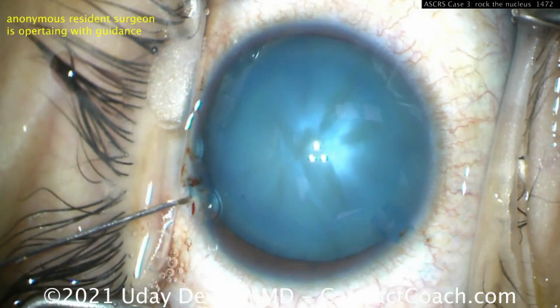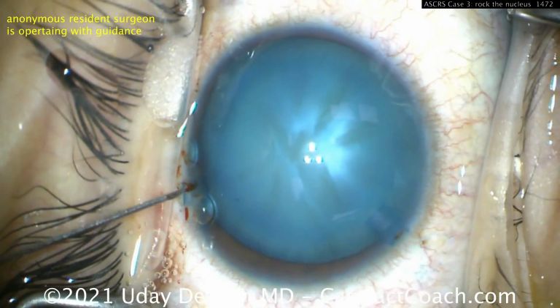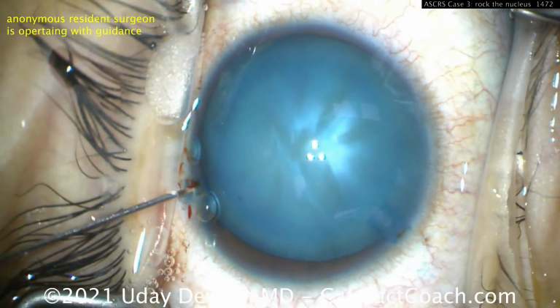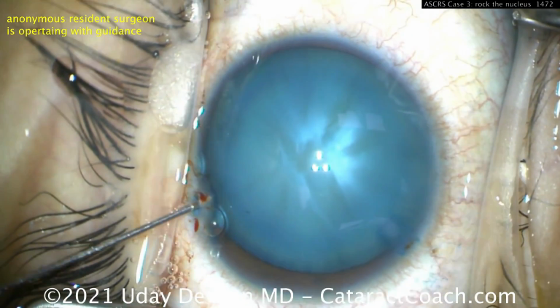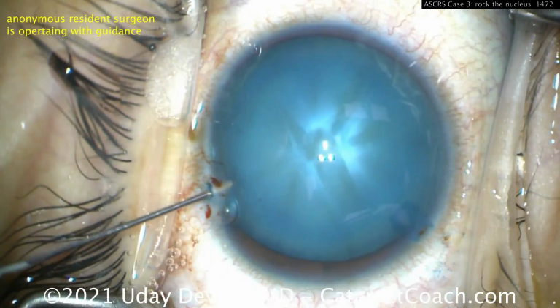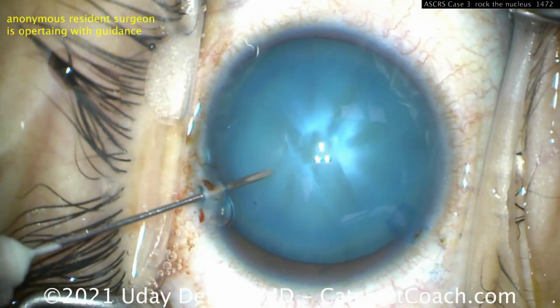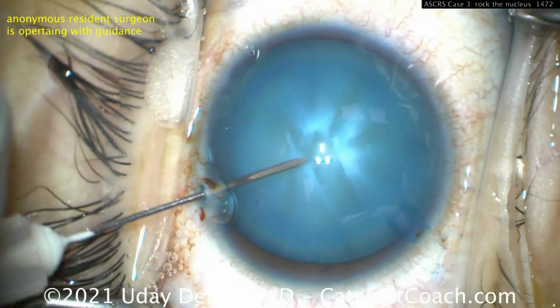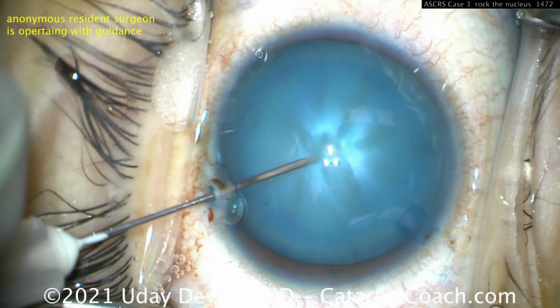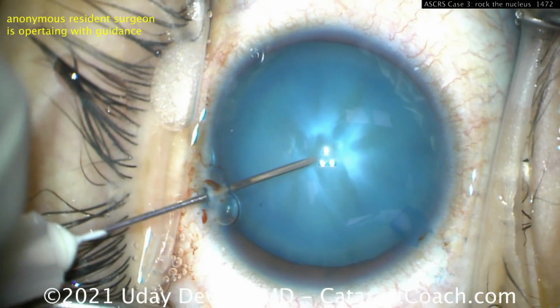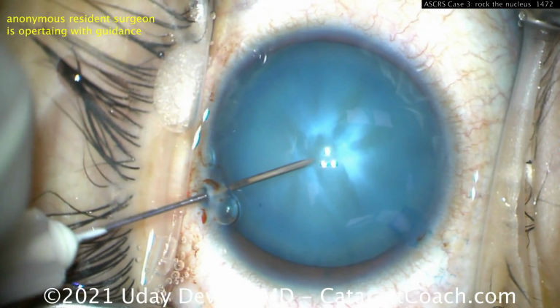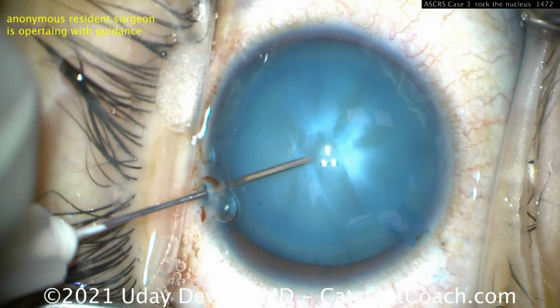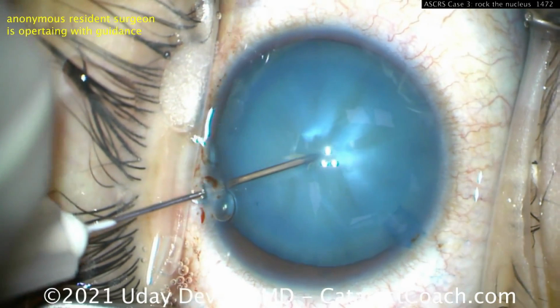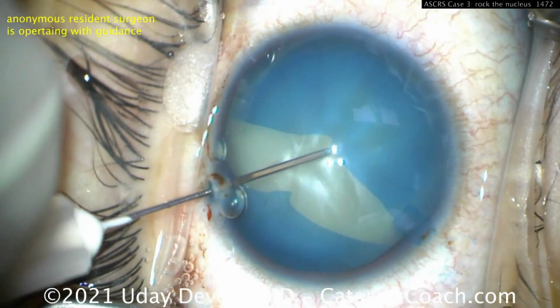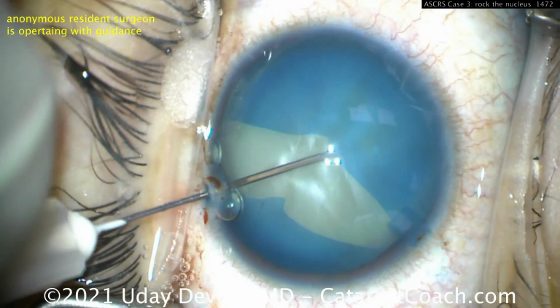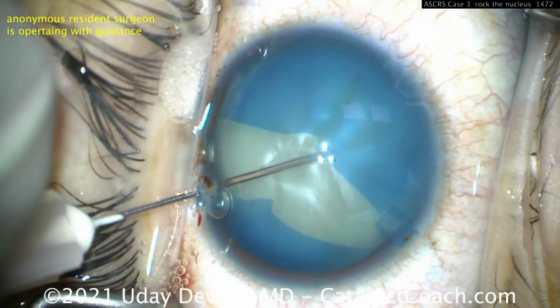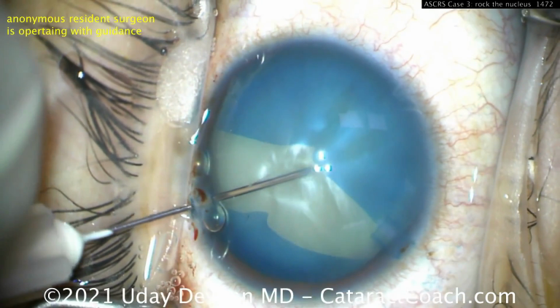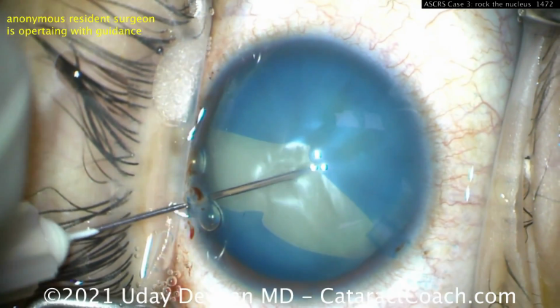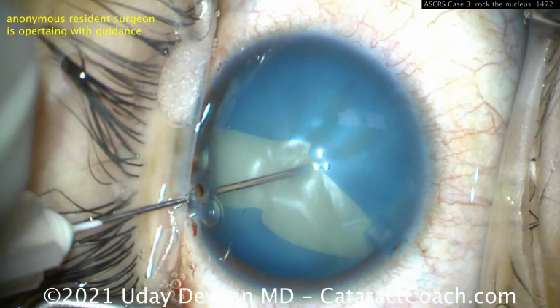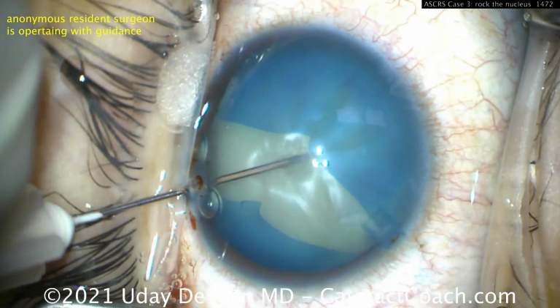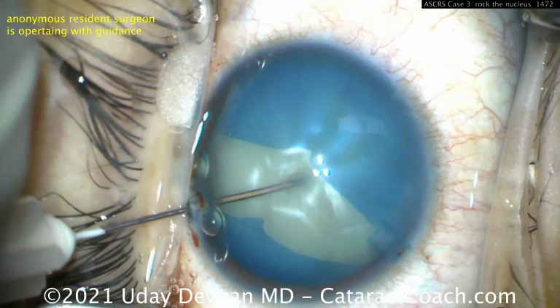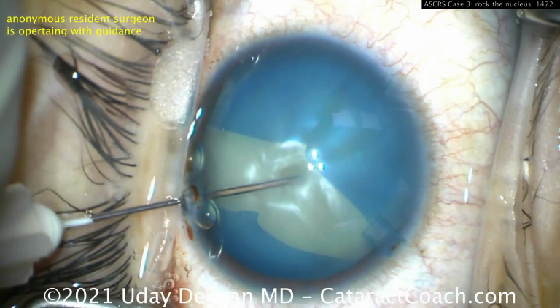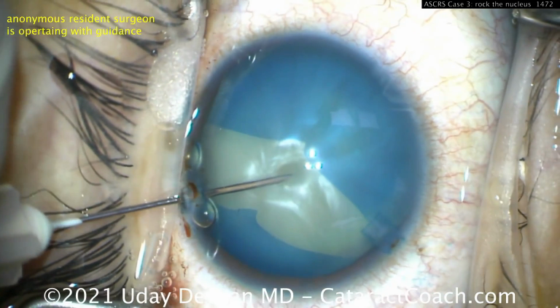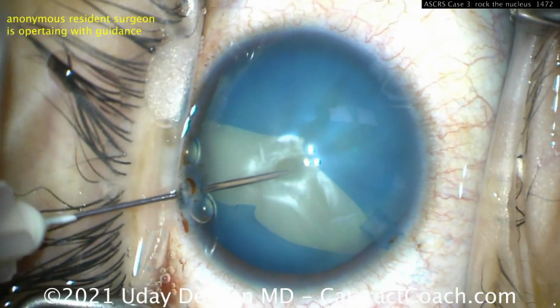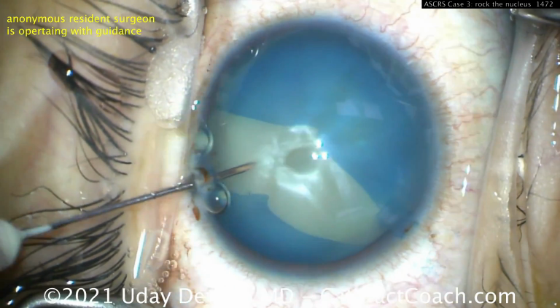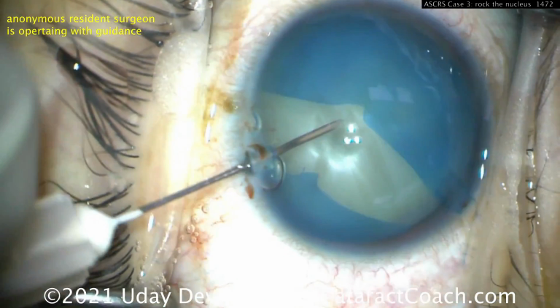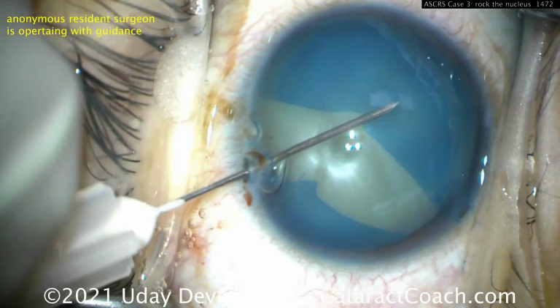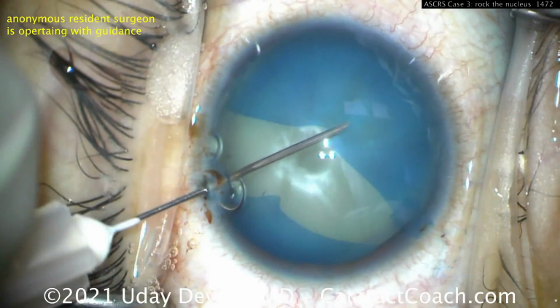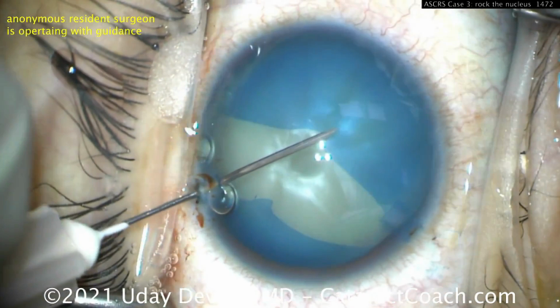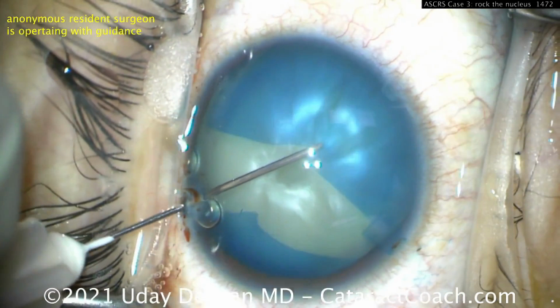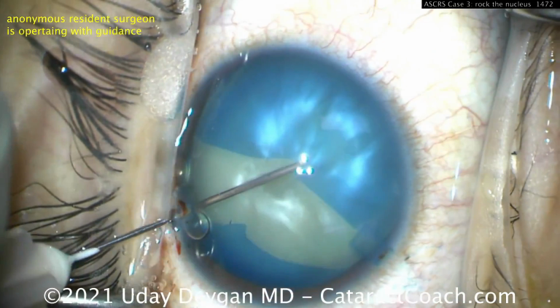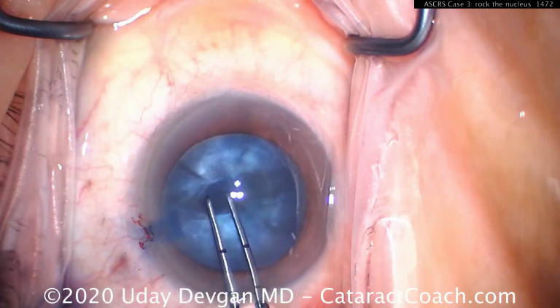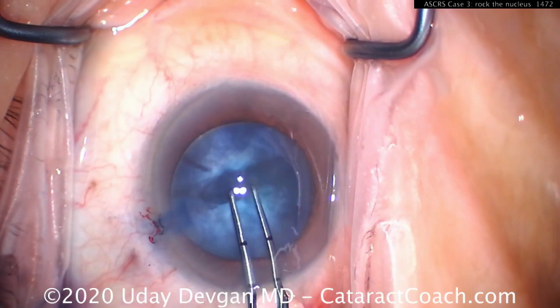That's going to pose an issue. You need to have the anterior chamber pressure higher than the intralenticular pressure, and if you don't — even if you try the needle decompression — you've seen it before, you know what happens.